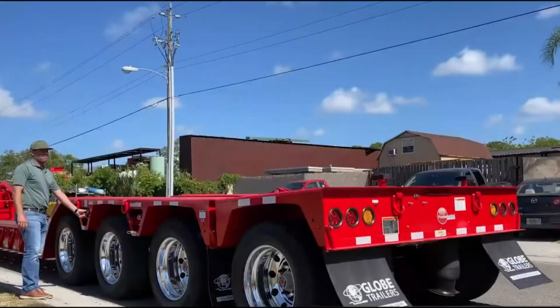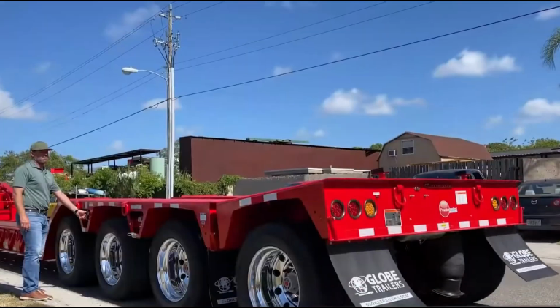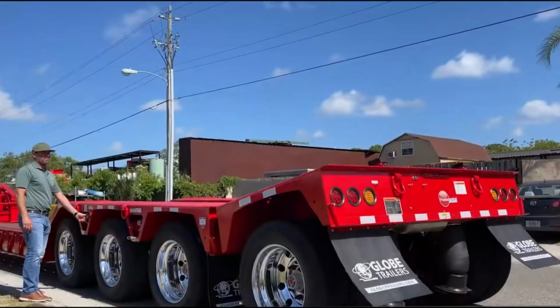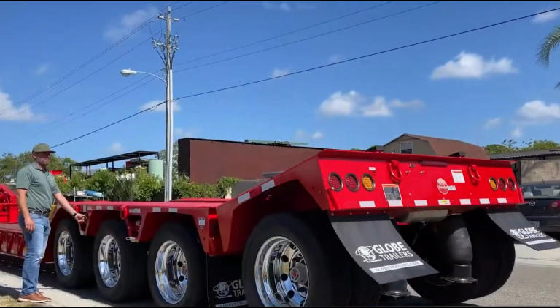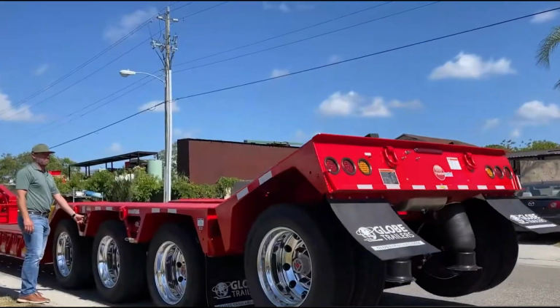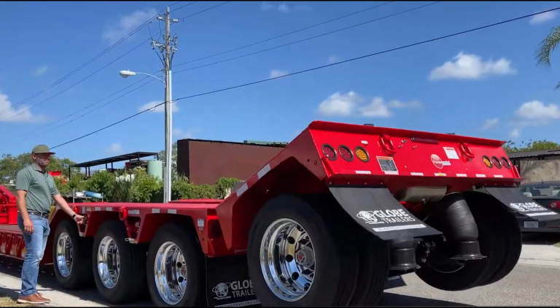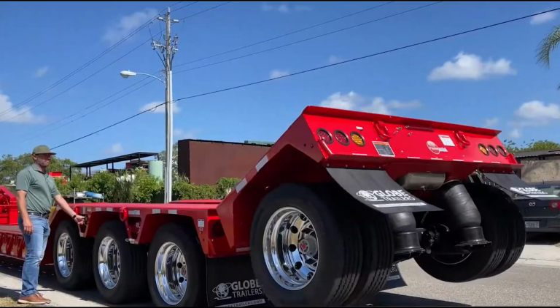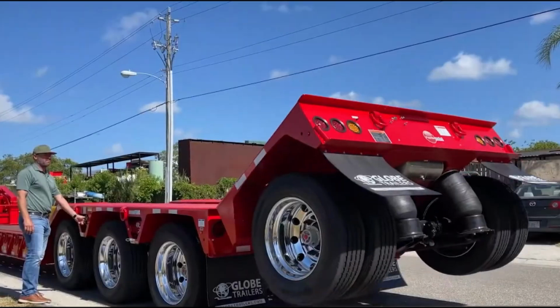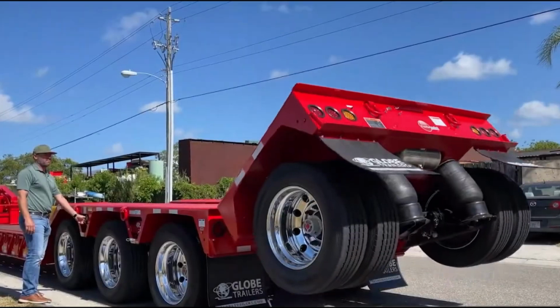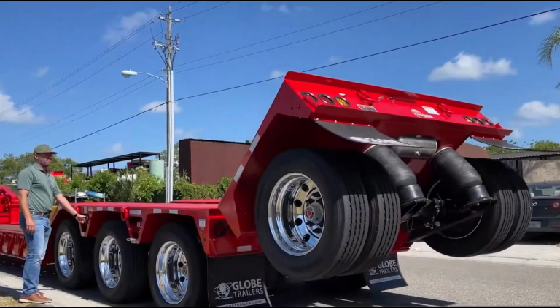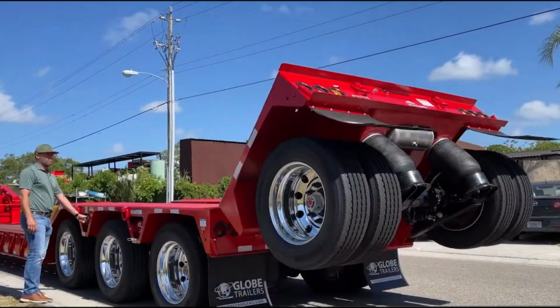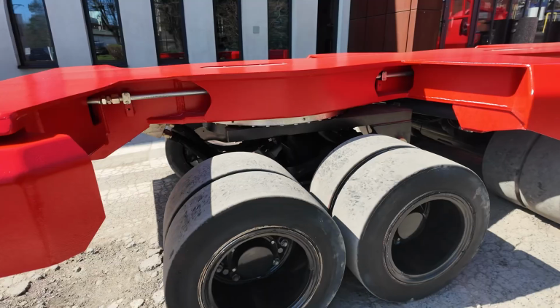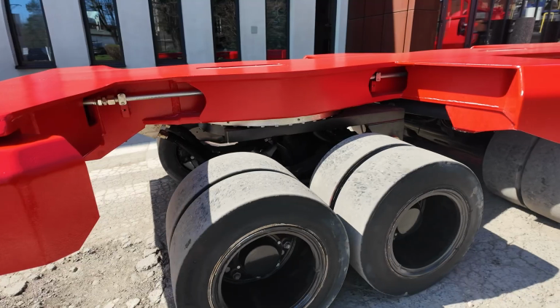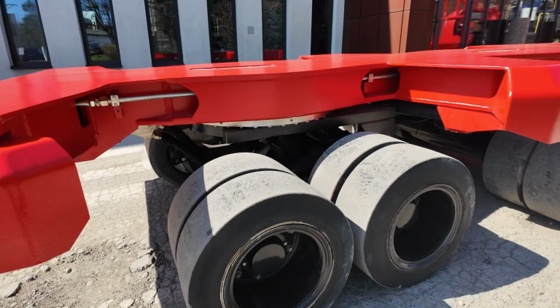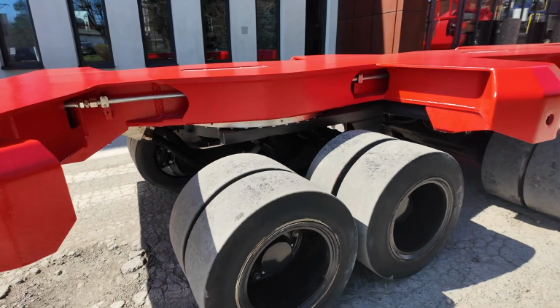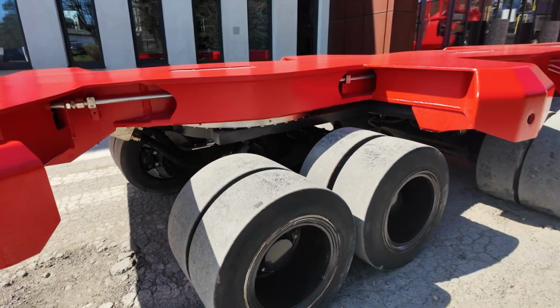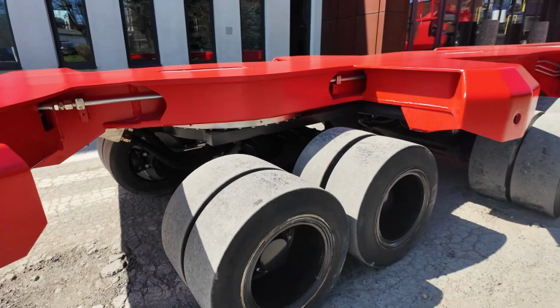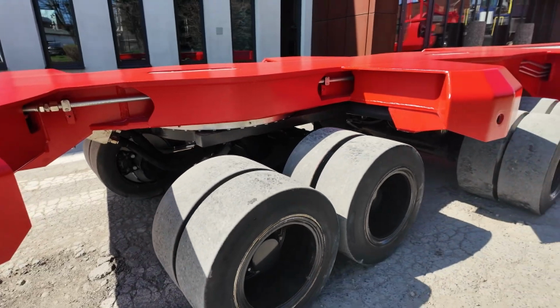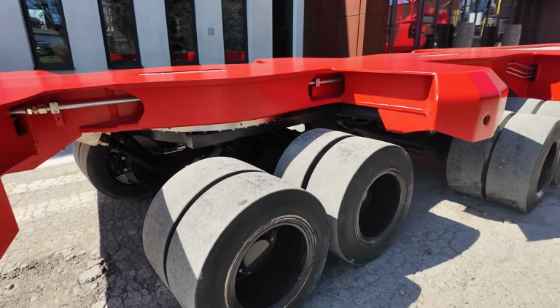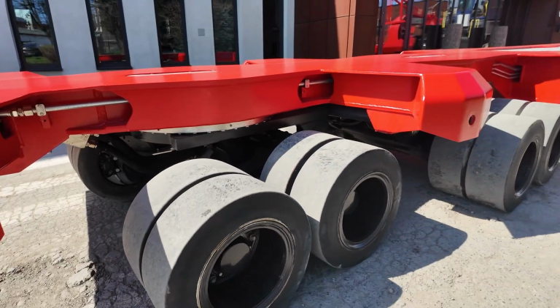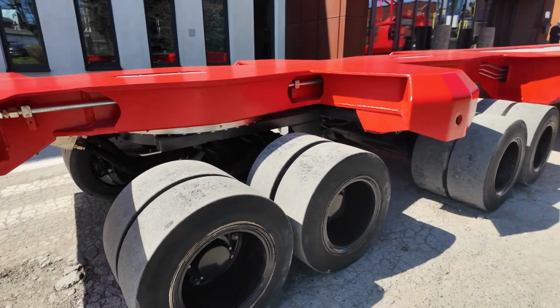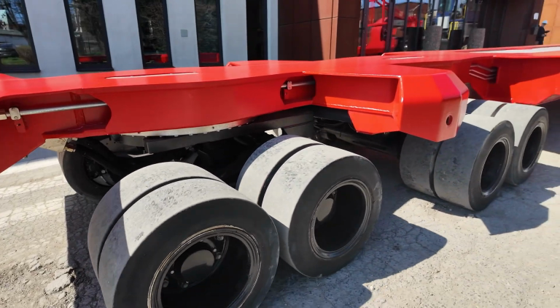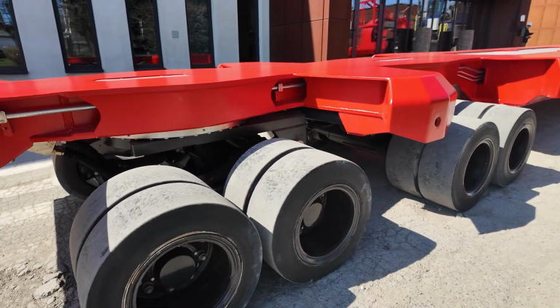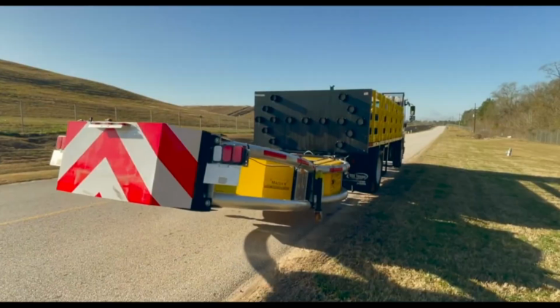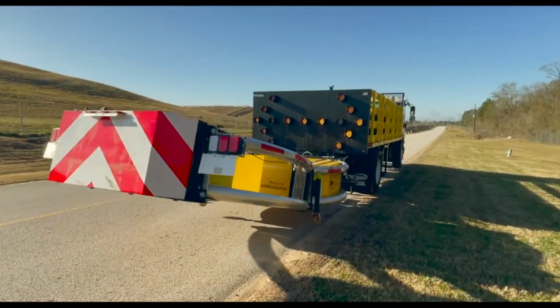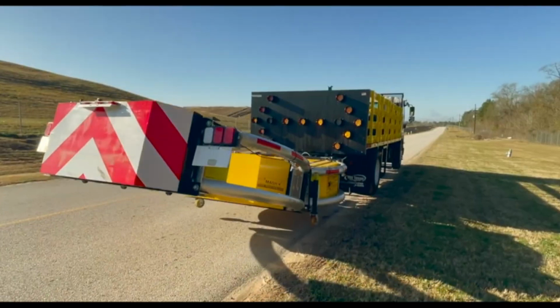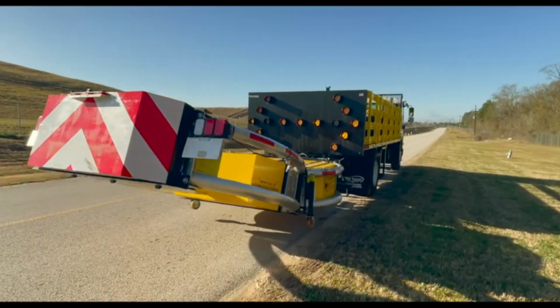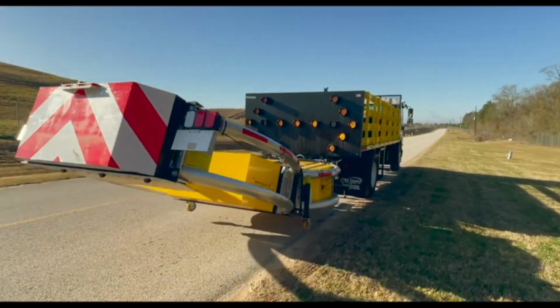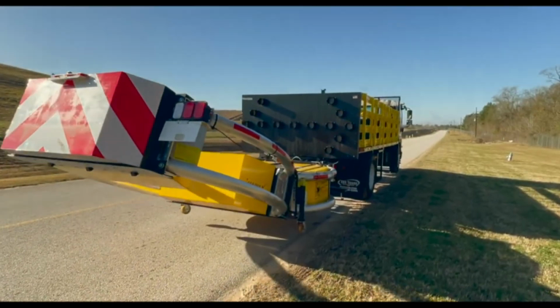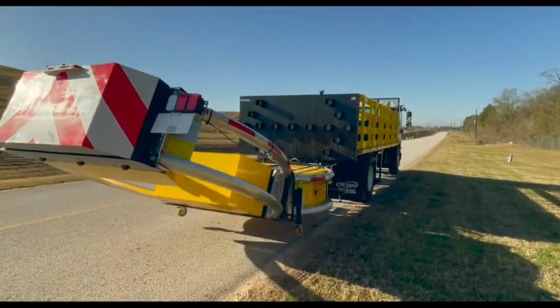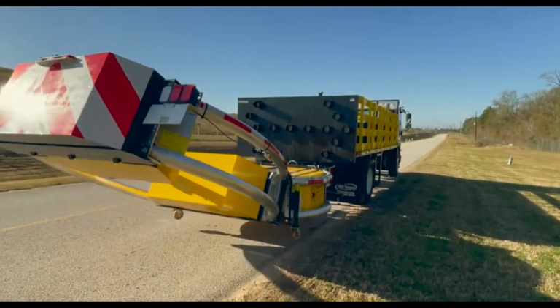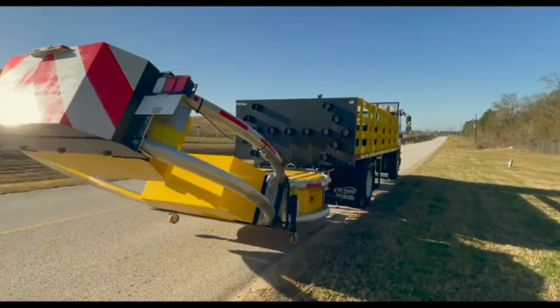Think you've seen it all in trucking? Think again. These 10 truck inventions are about to blow your mind. Let's dive in.